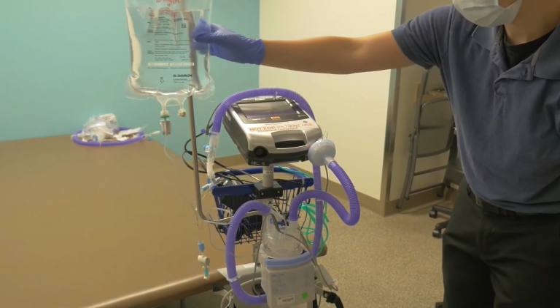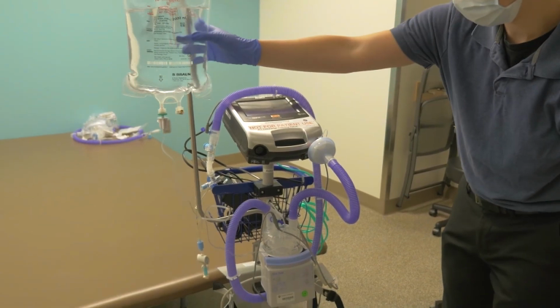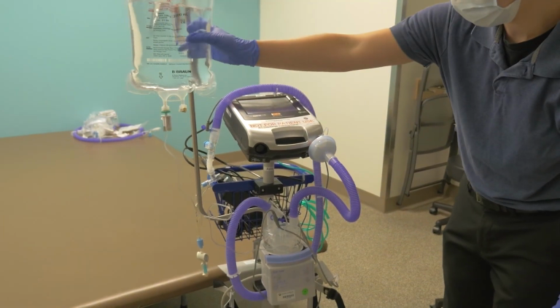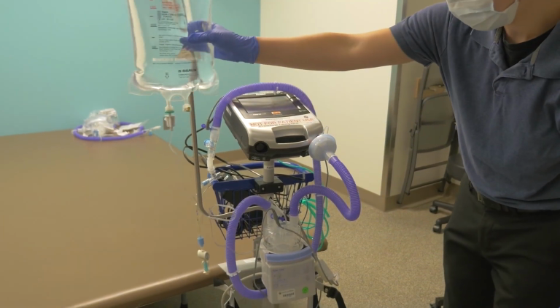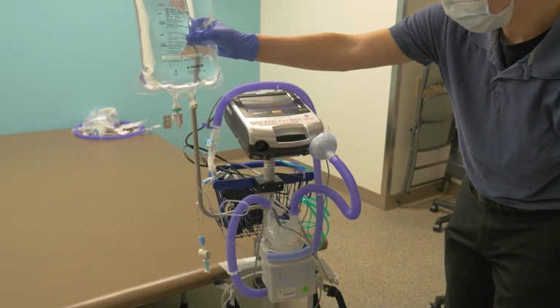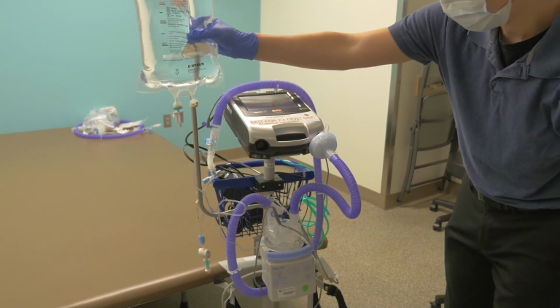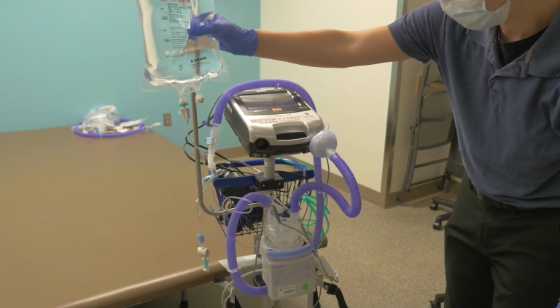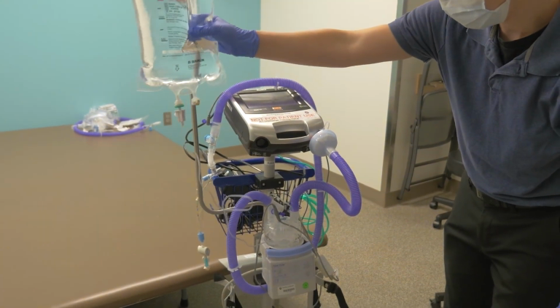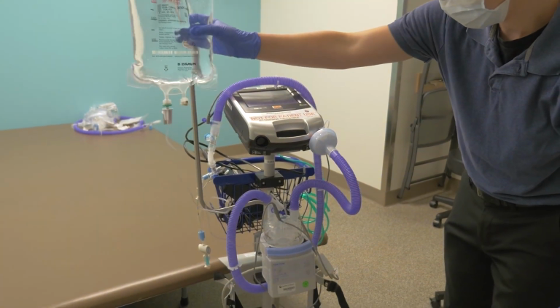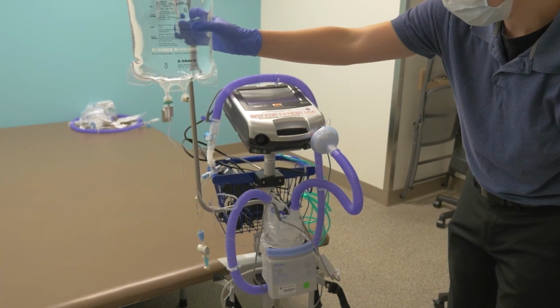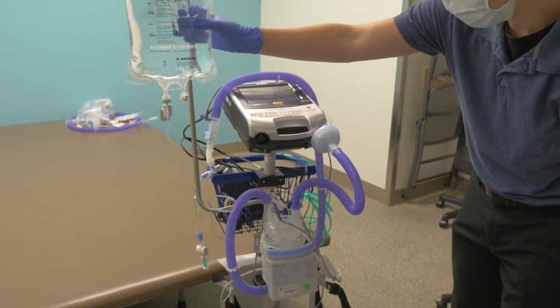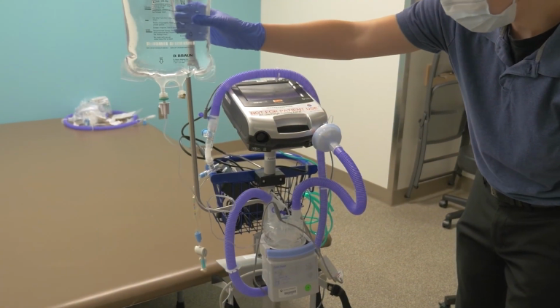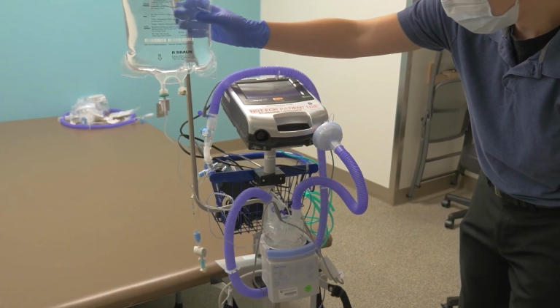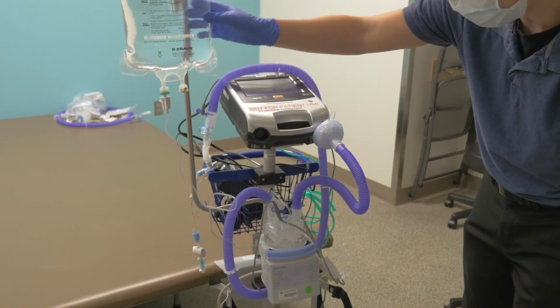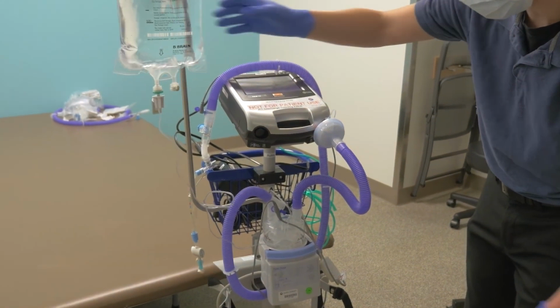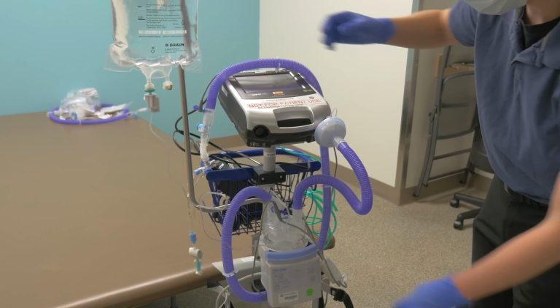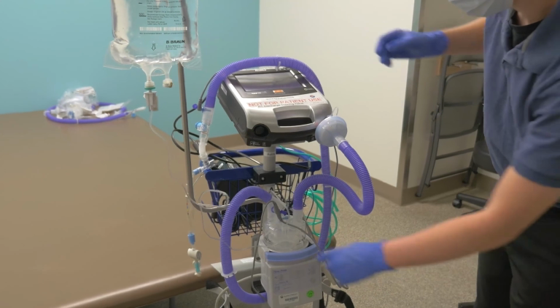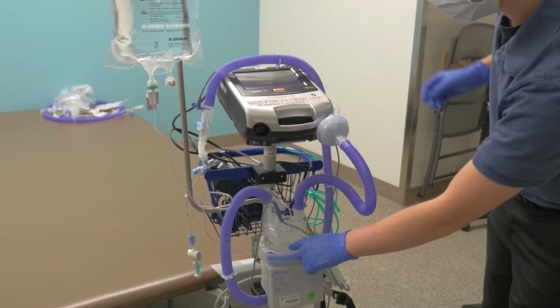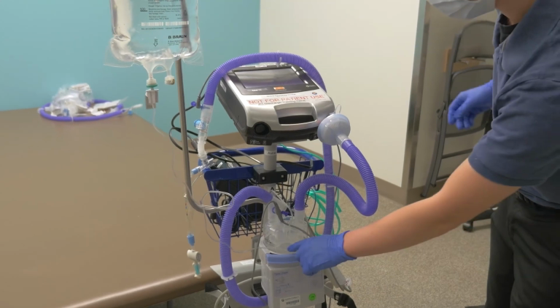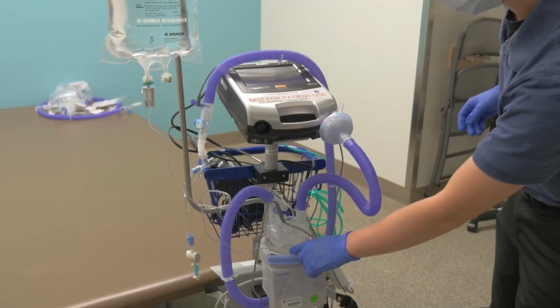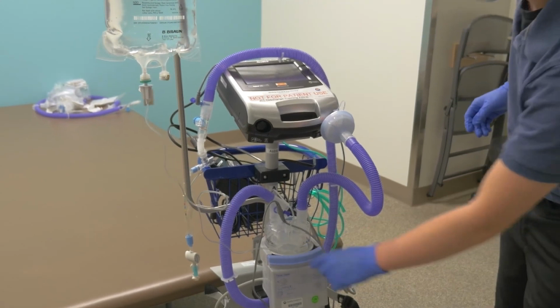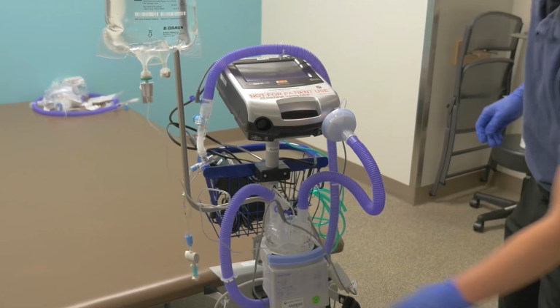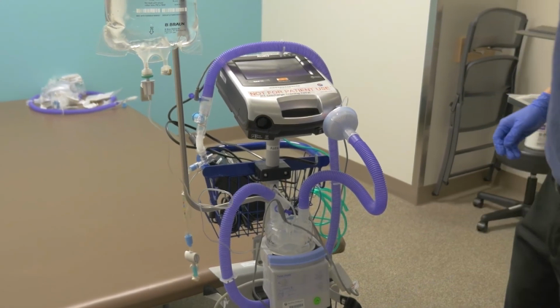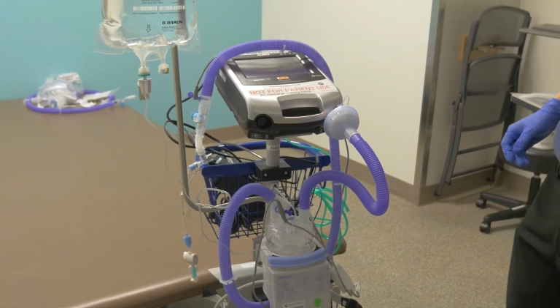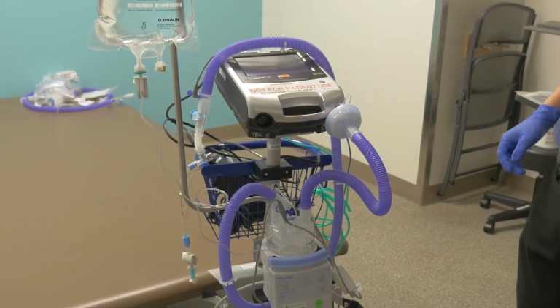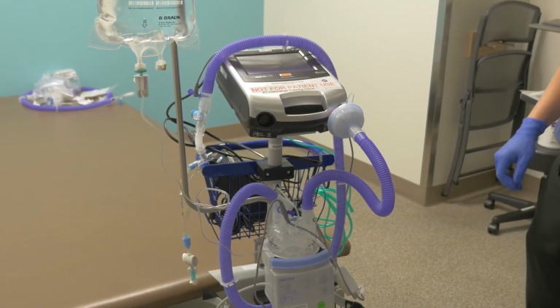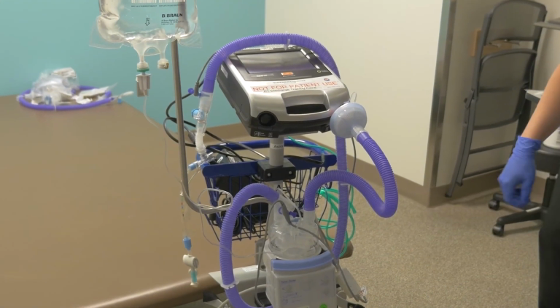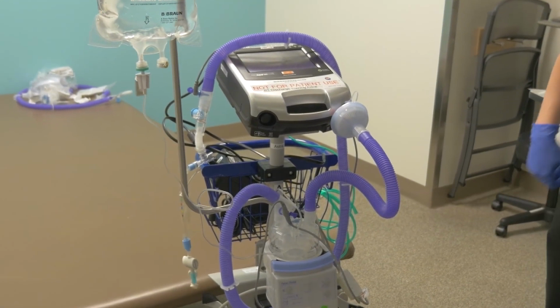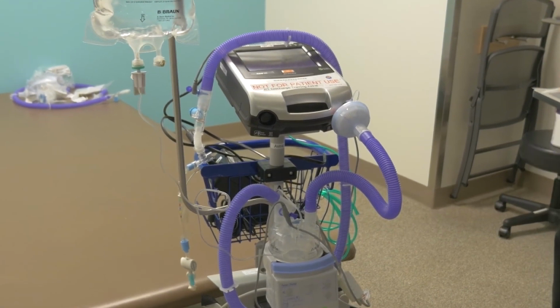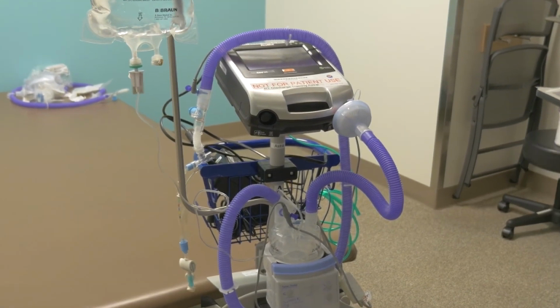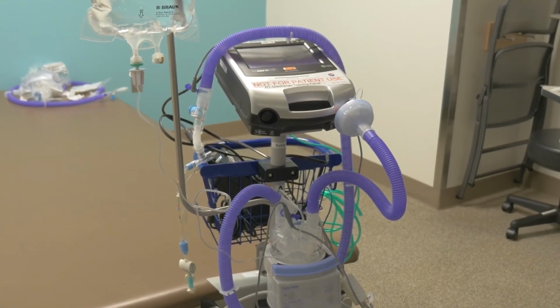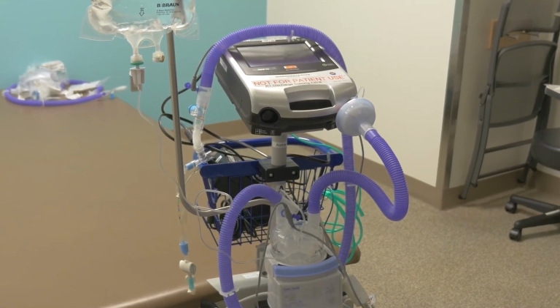Press start on the screen to begin ventilation before attaching it to your child, and don't forget to turn on your humidifier.